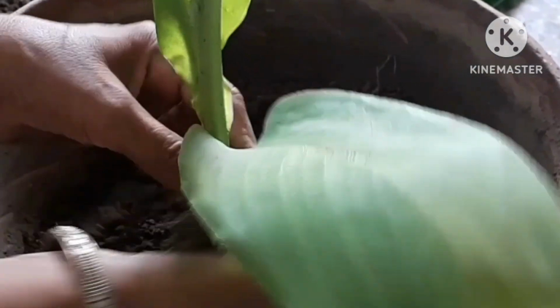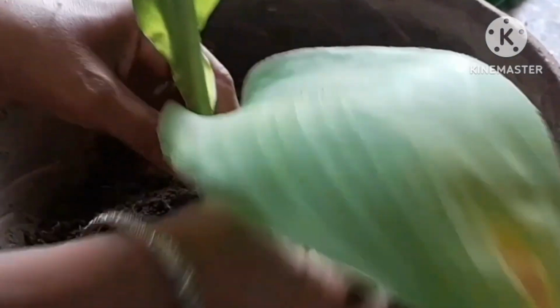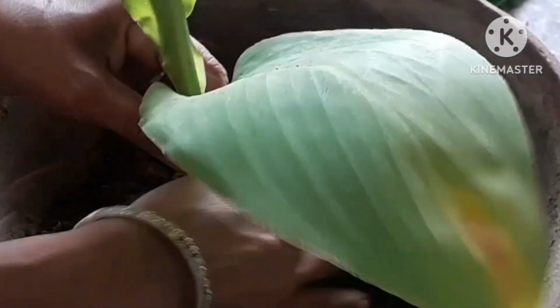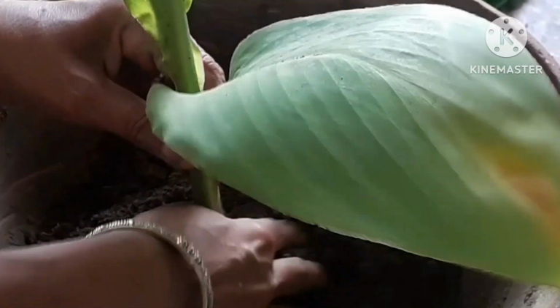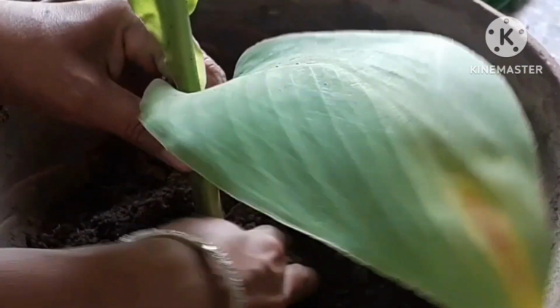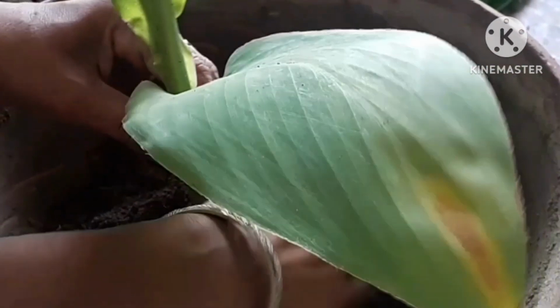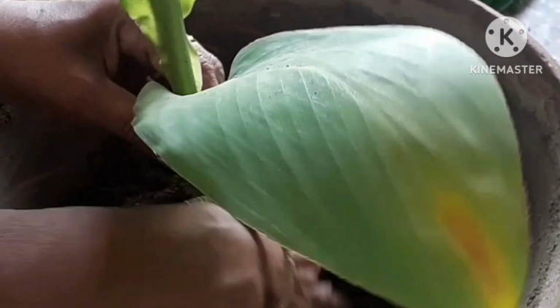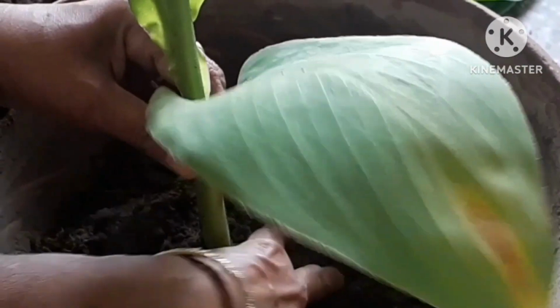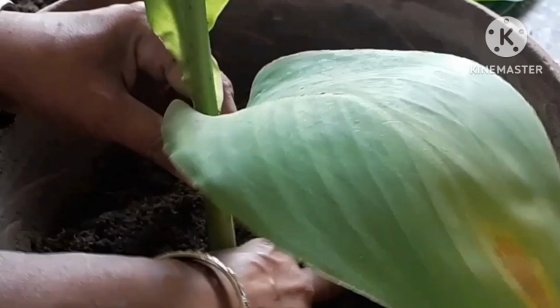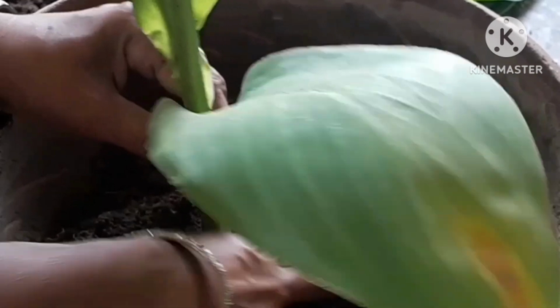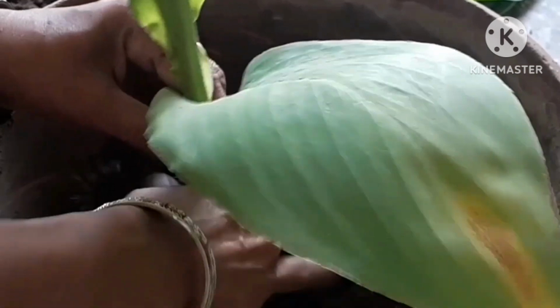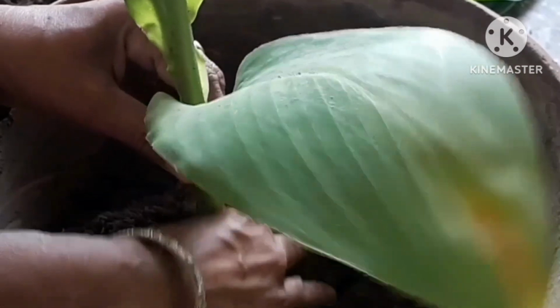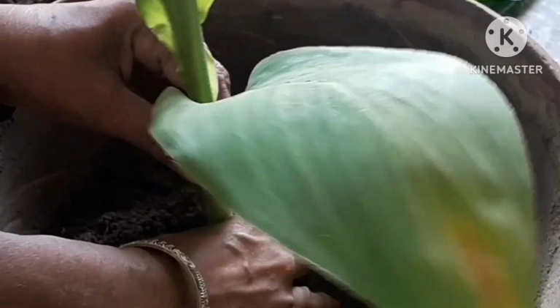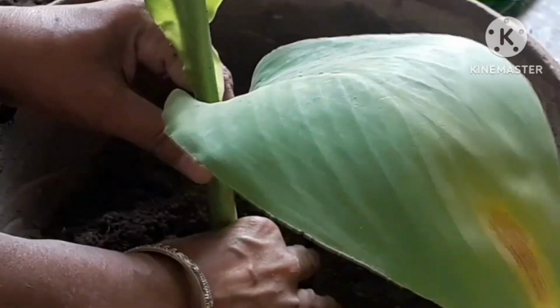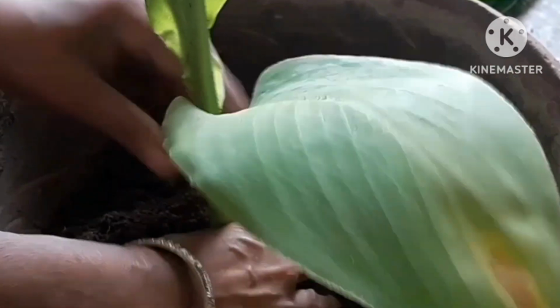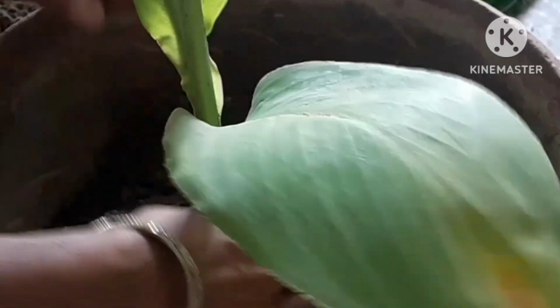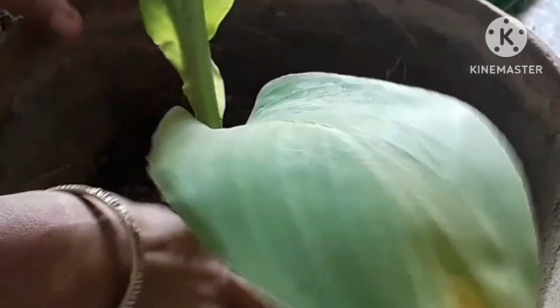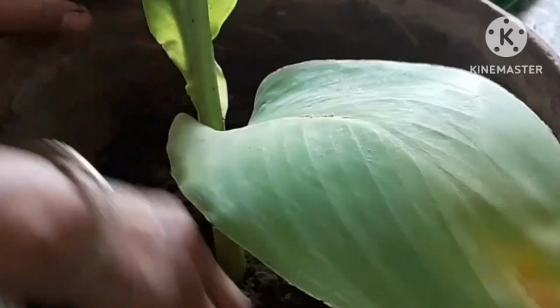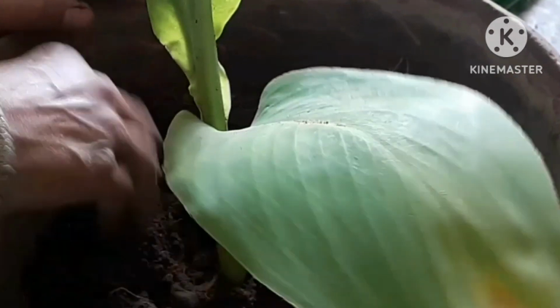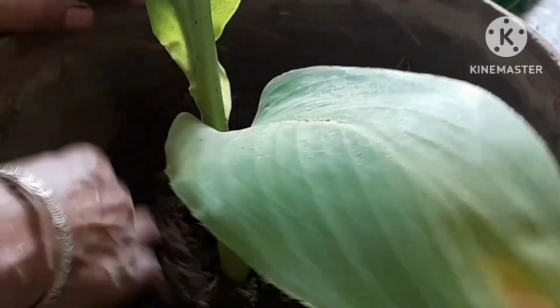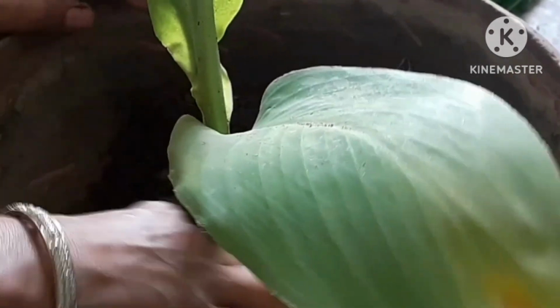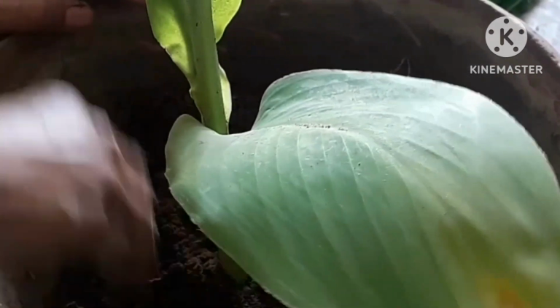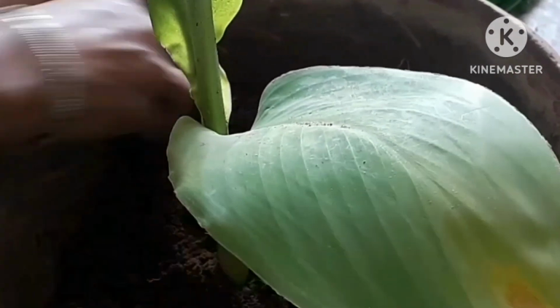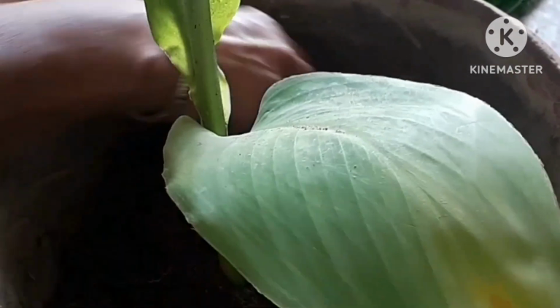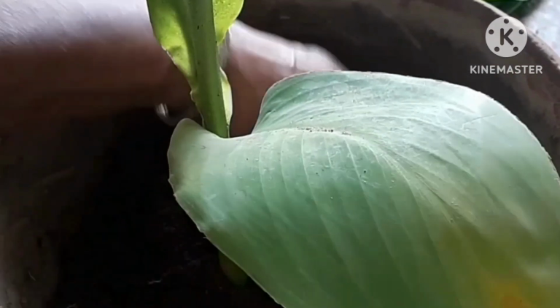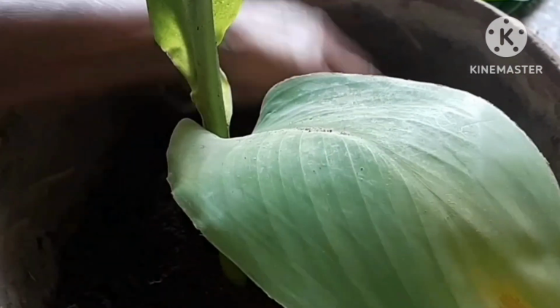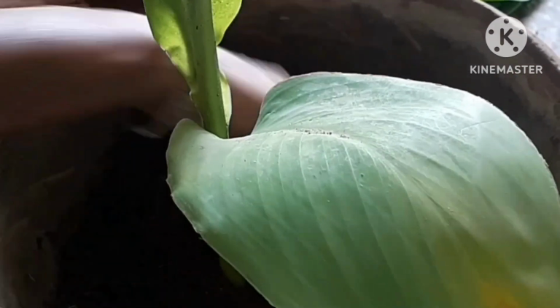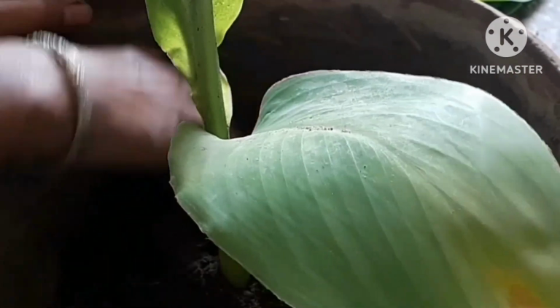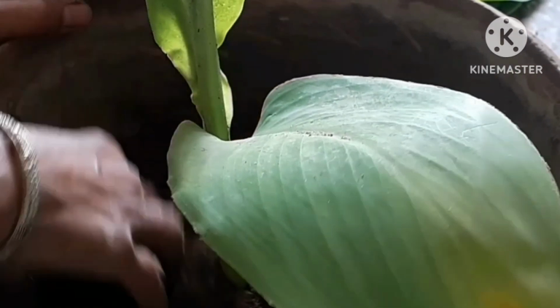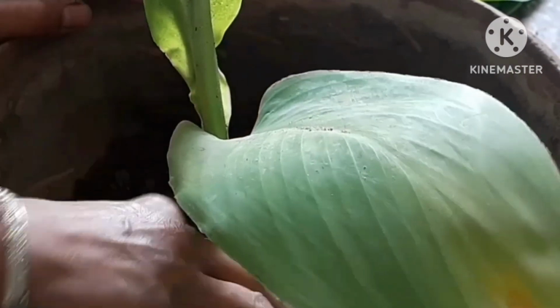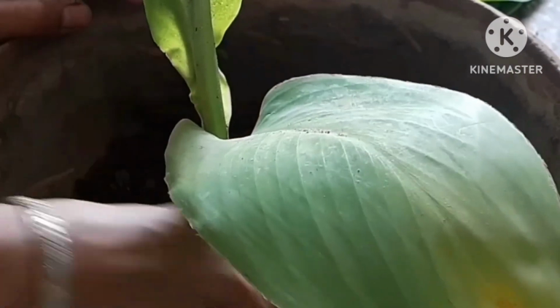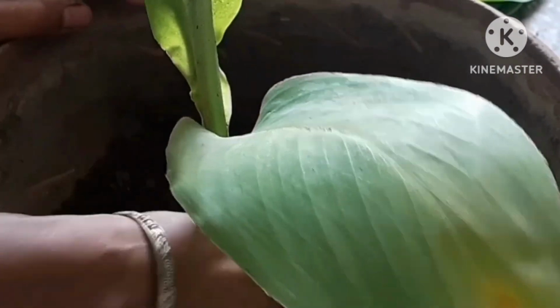Water and enjoy. Water the plant after repotting.